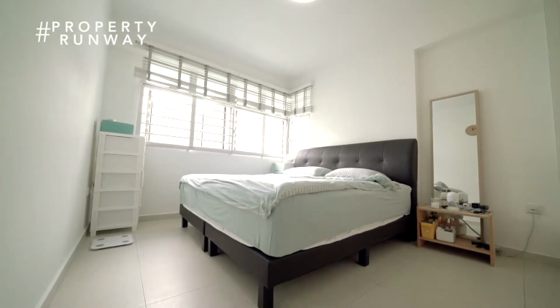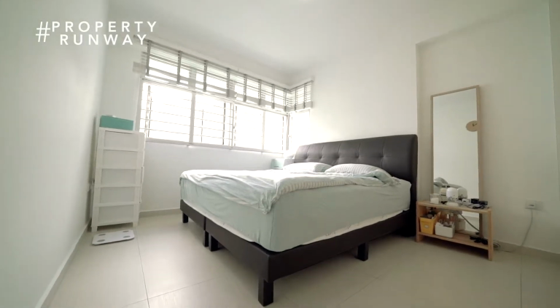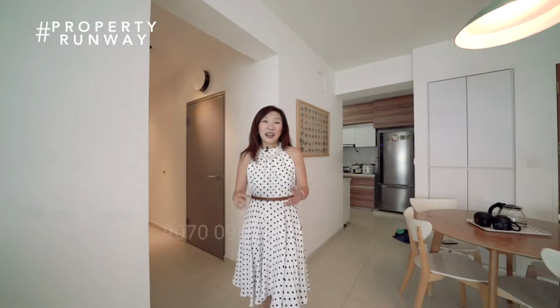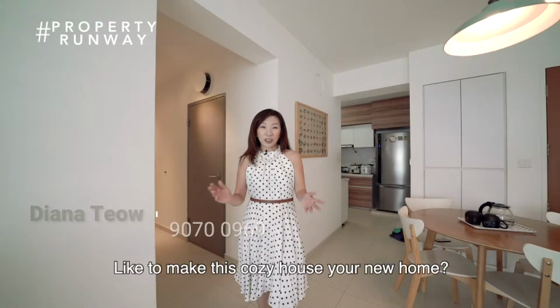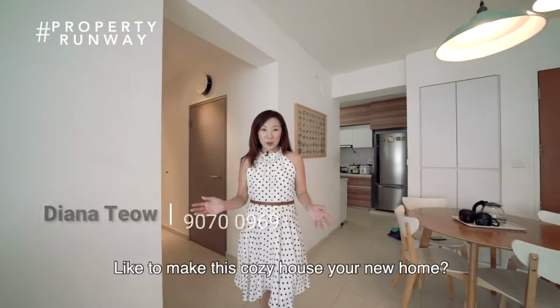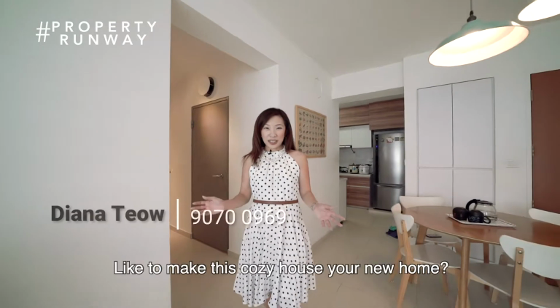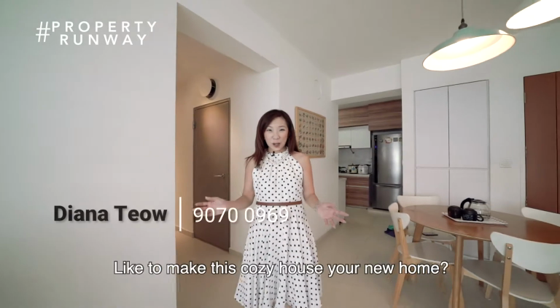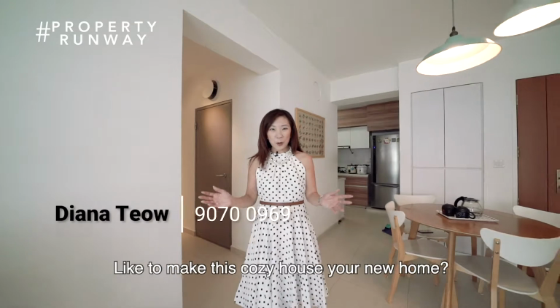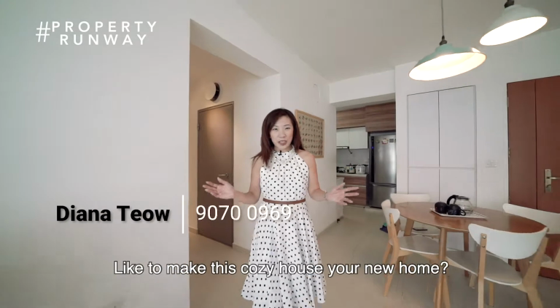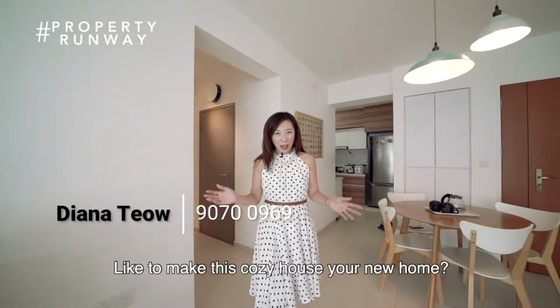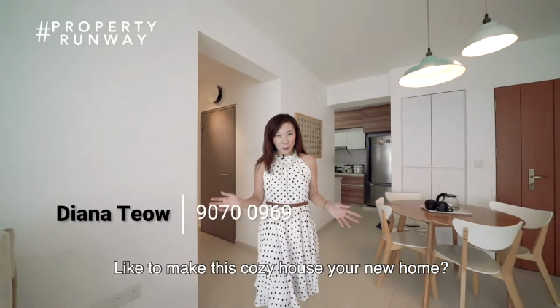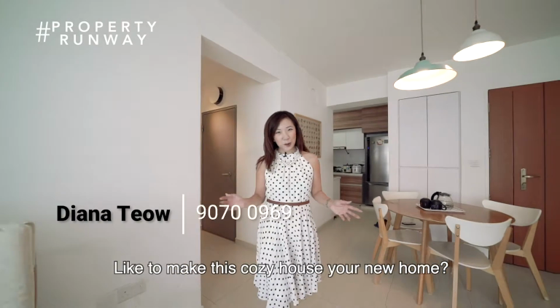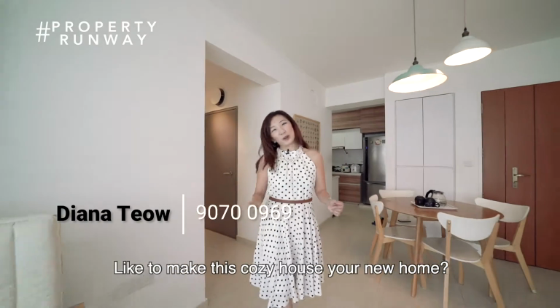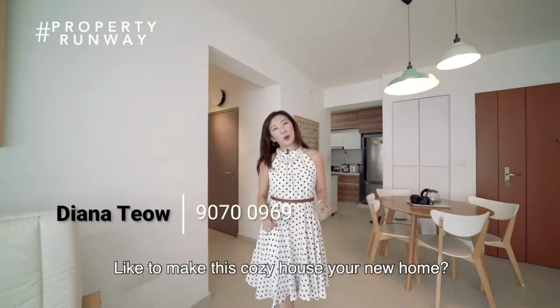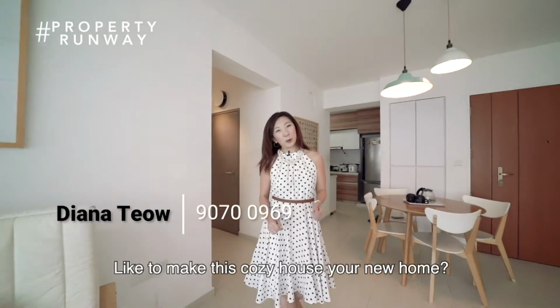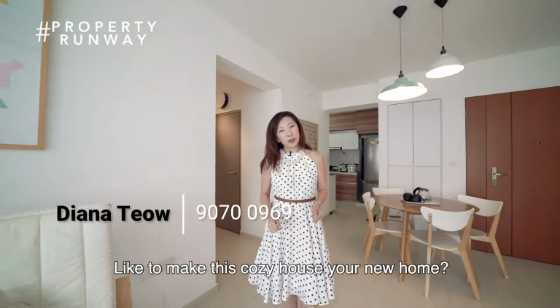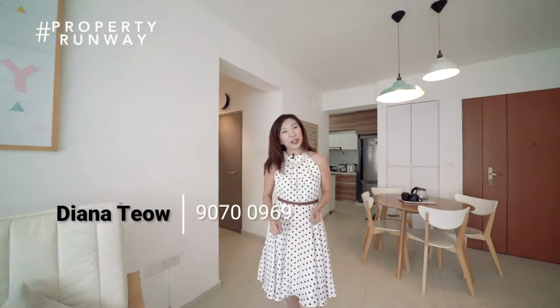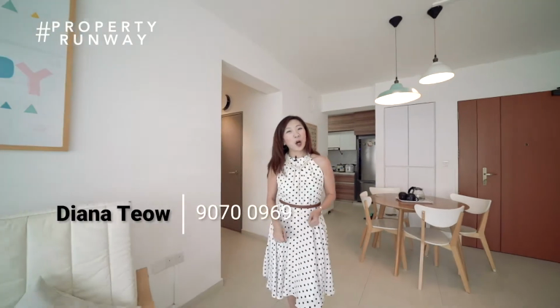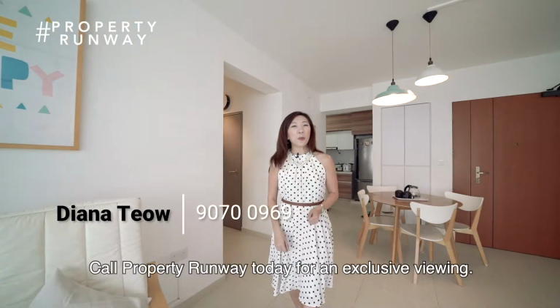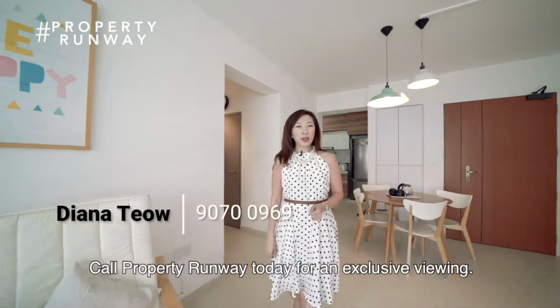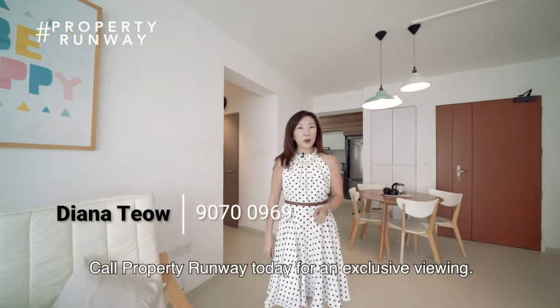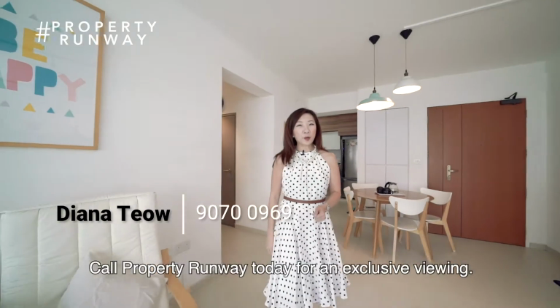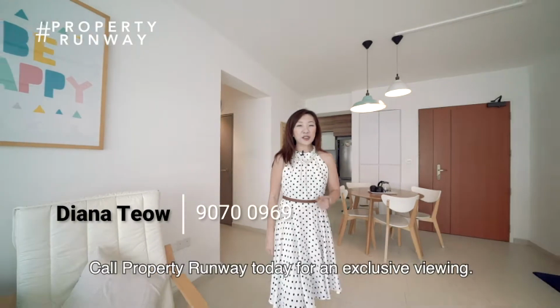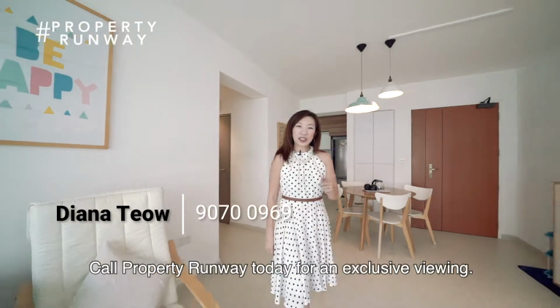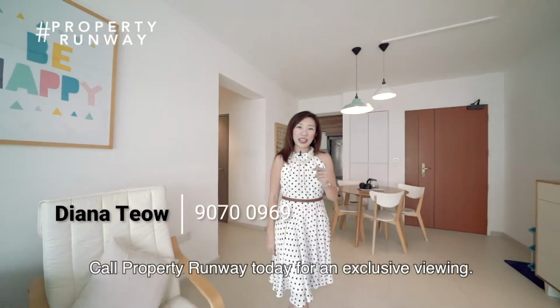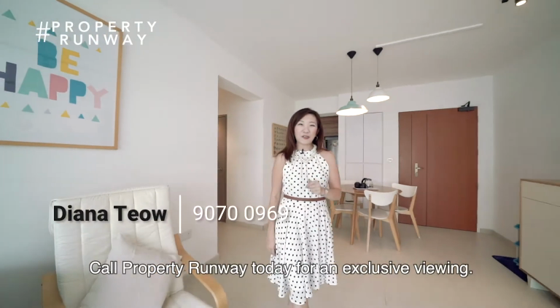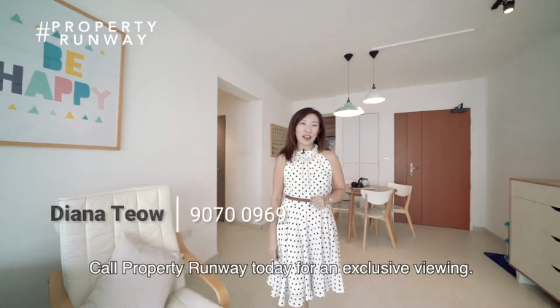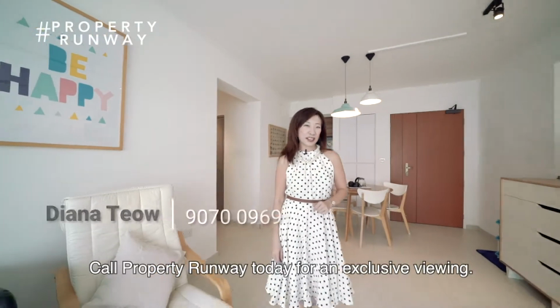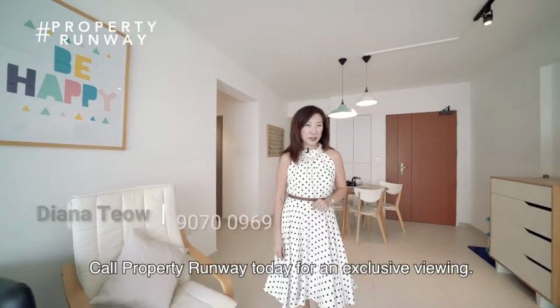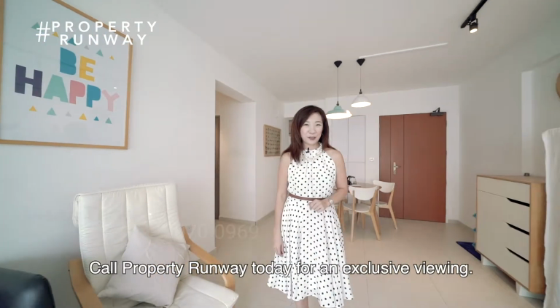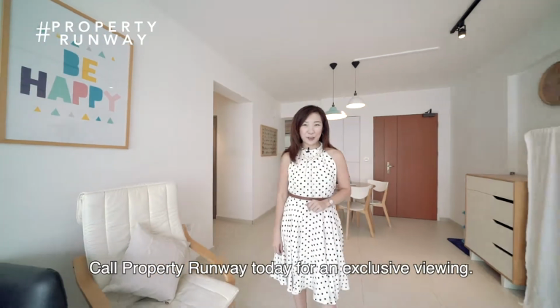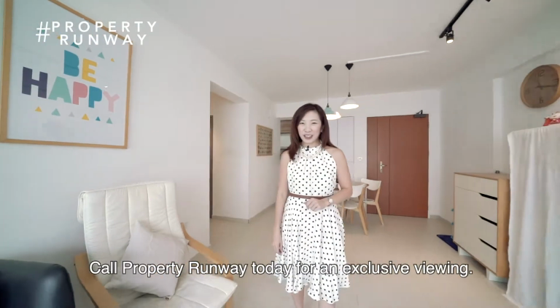Like to make this cozy house your new home? Call Property One Way today for an exclusive viewing.